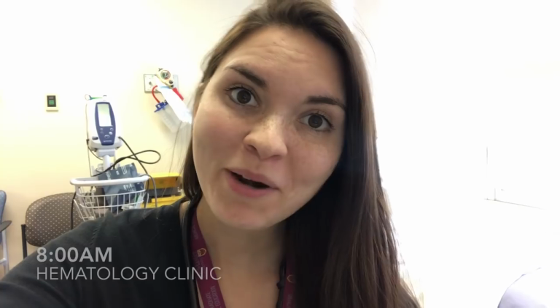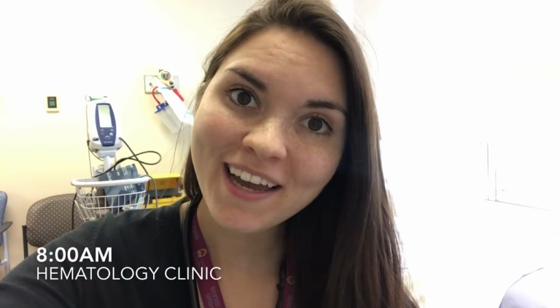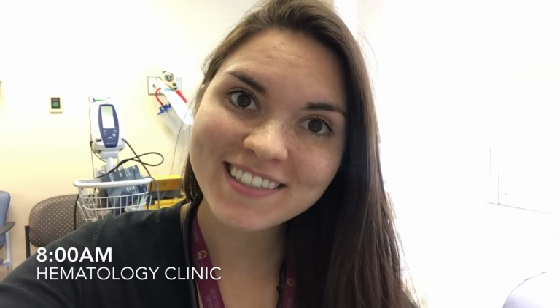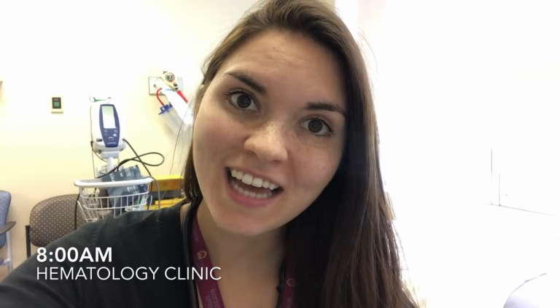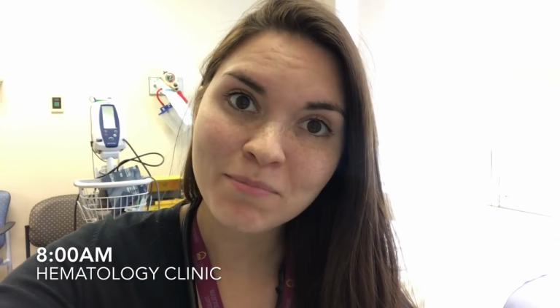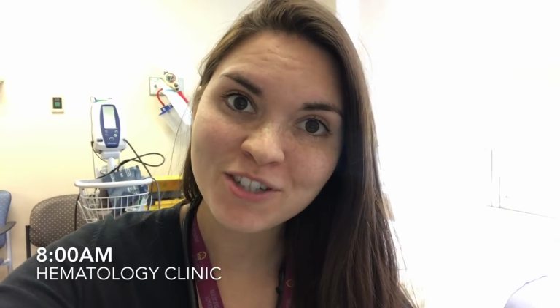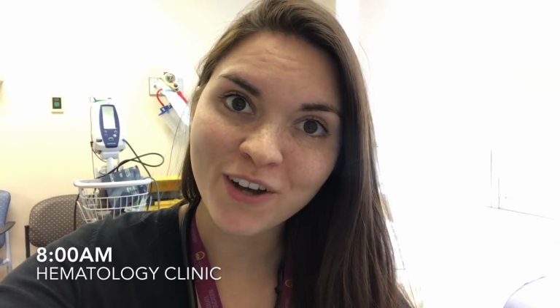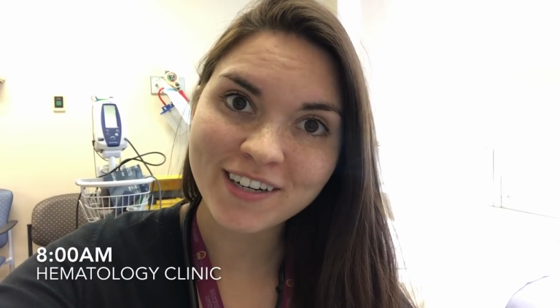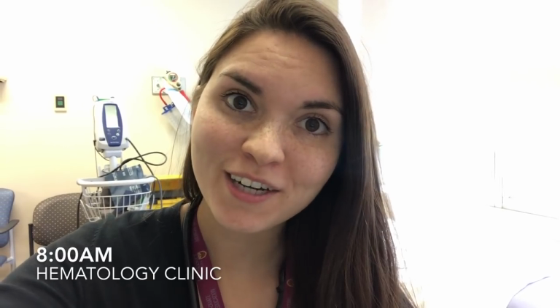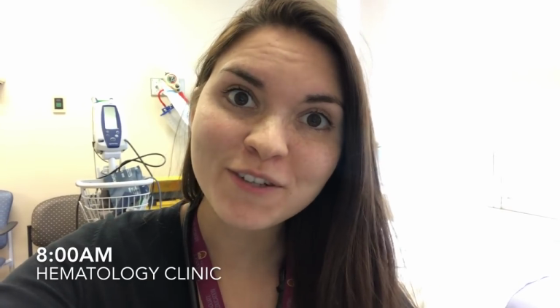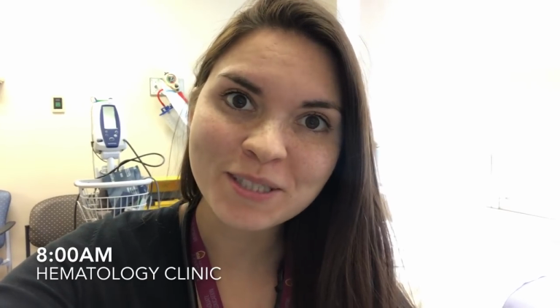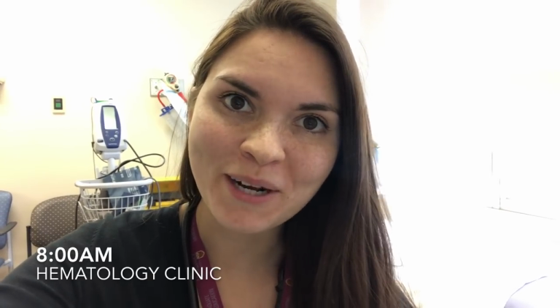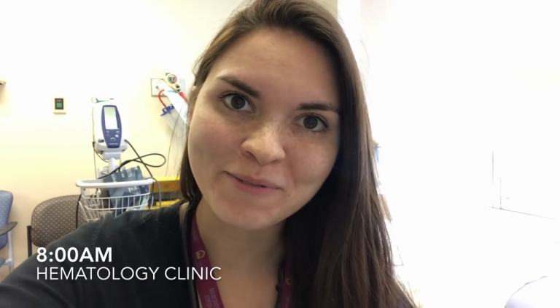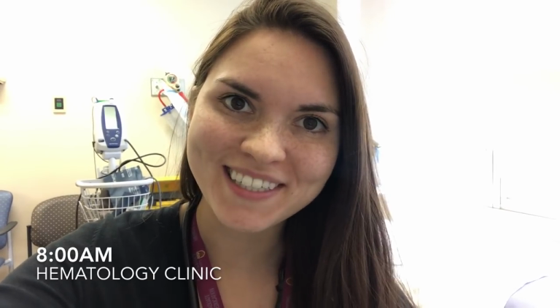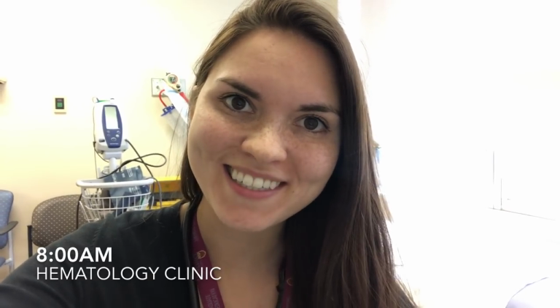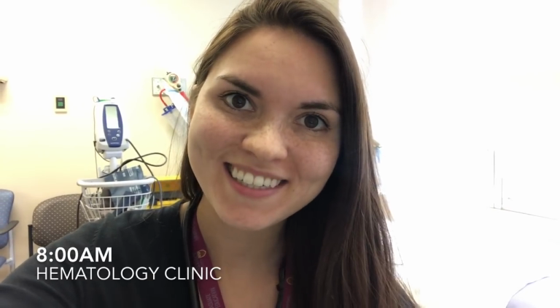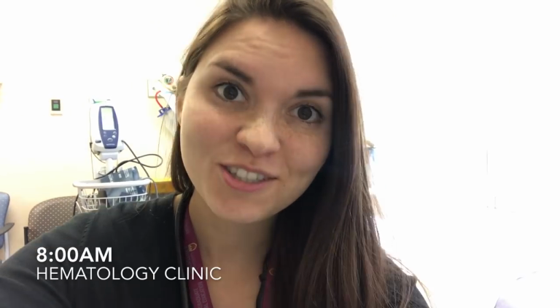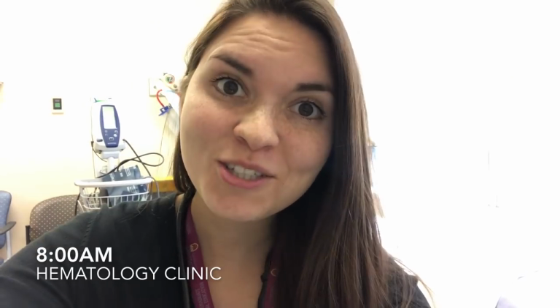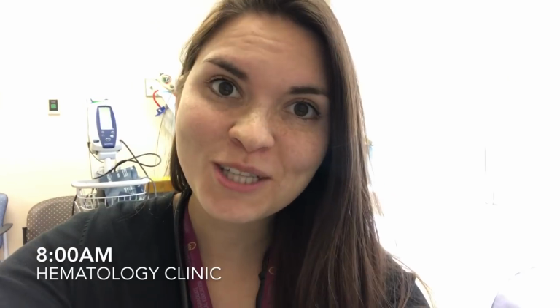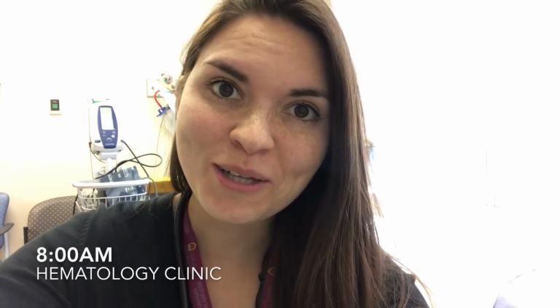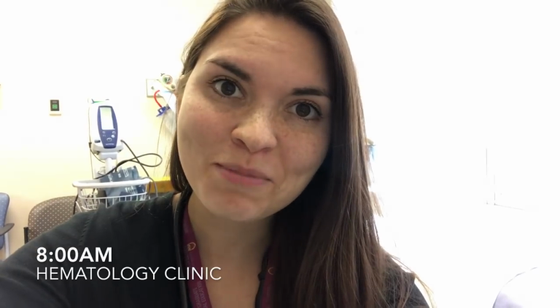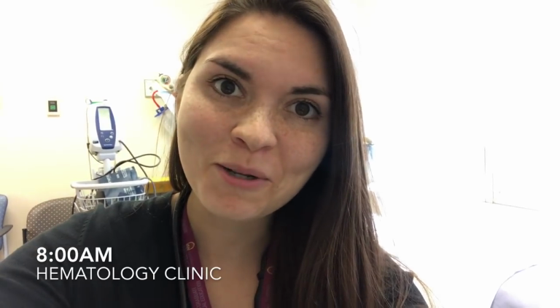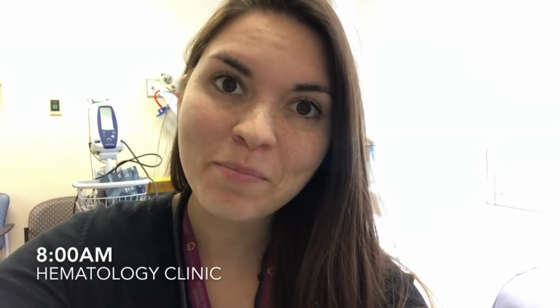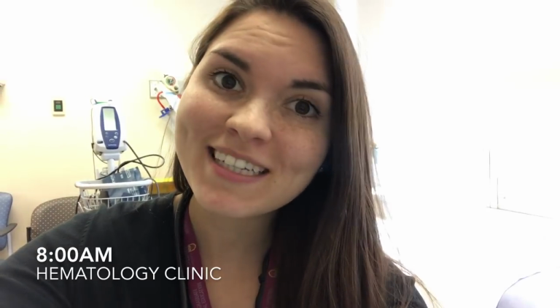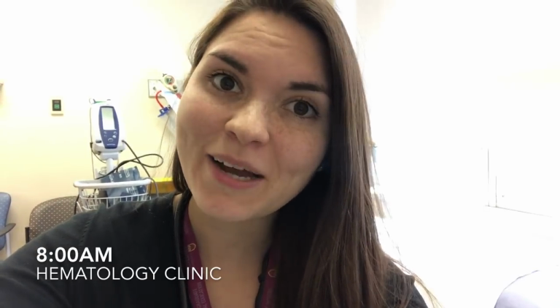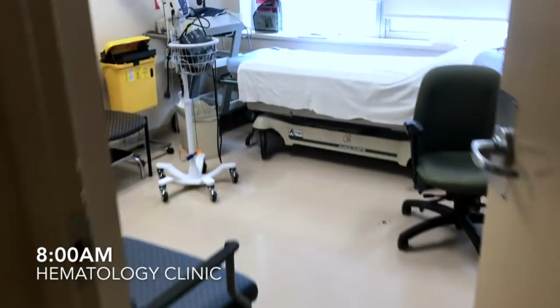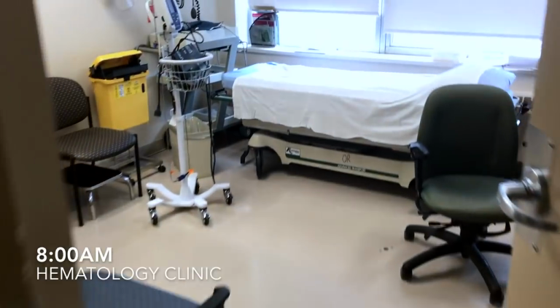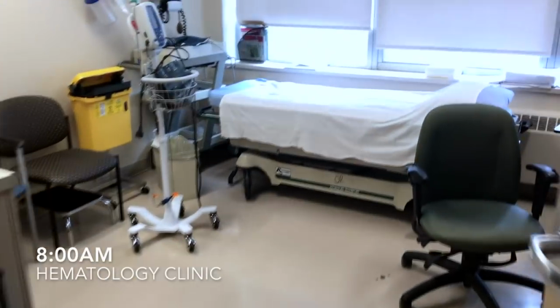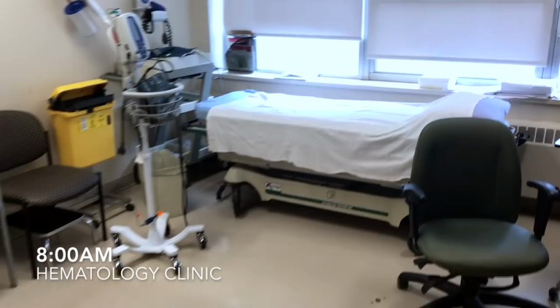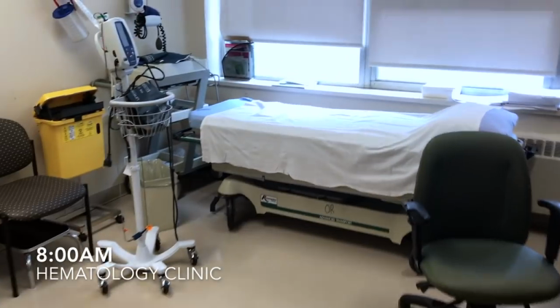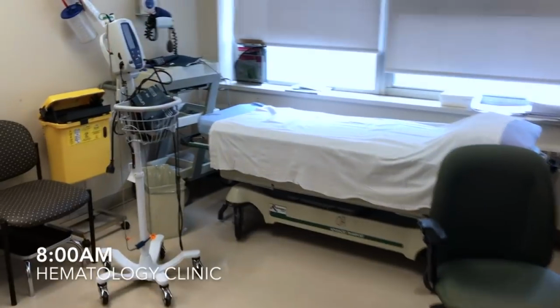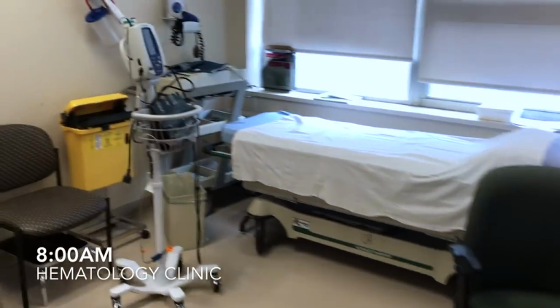Morning guys, I'm Siobhan, a first-year medical resident. Just got to the hospital and picked out my clinic room for the day.